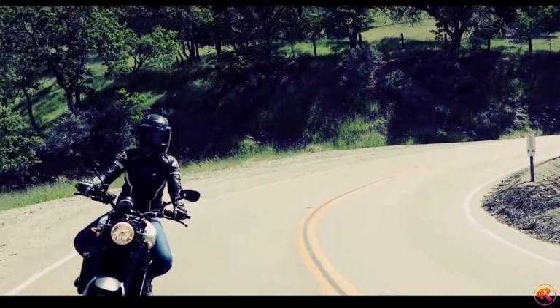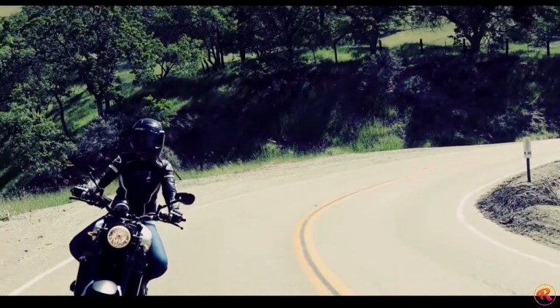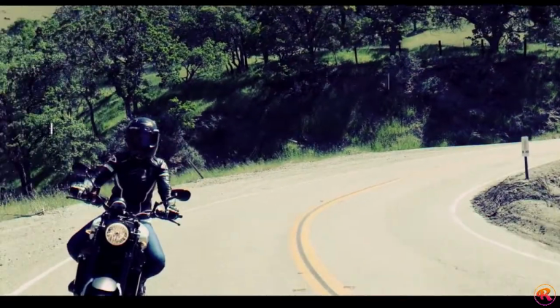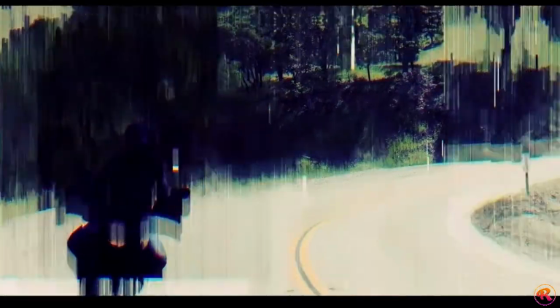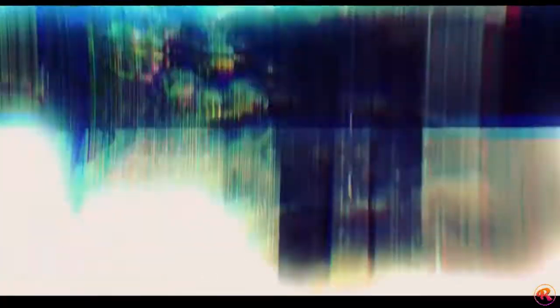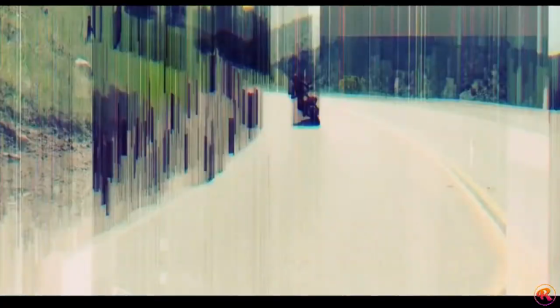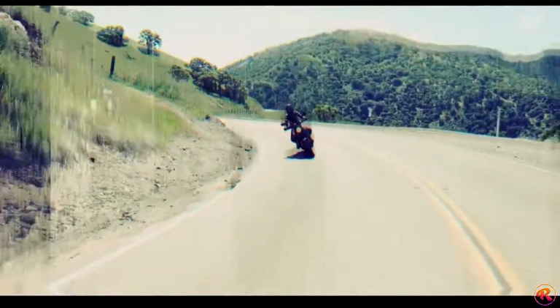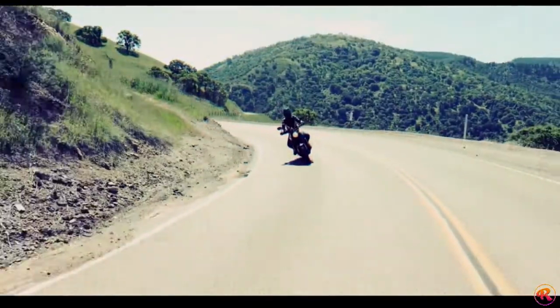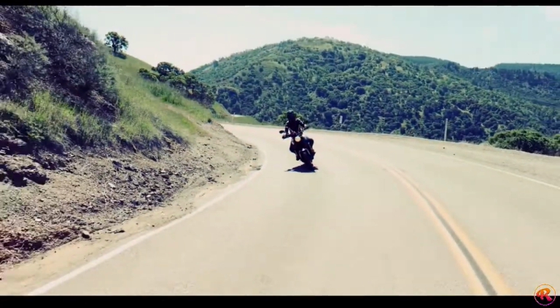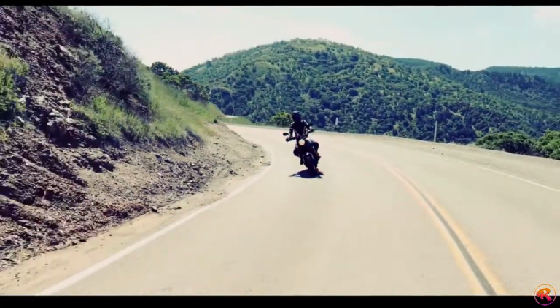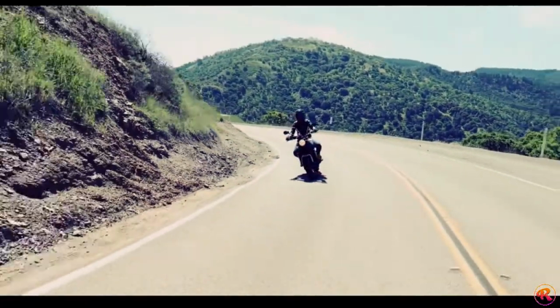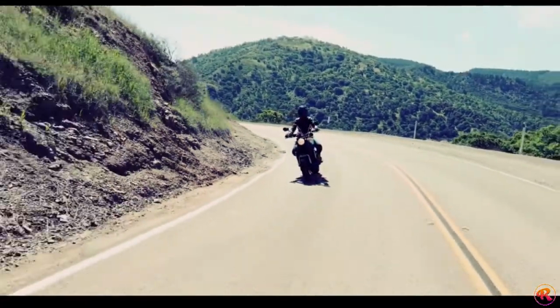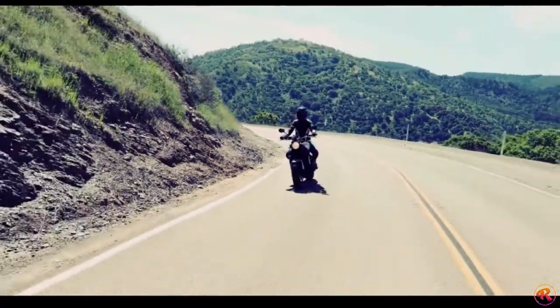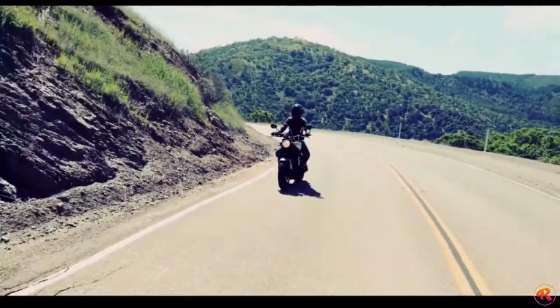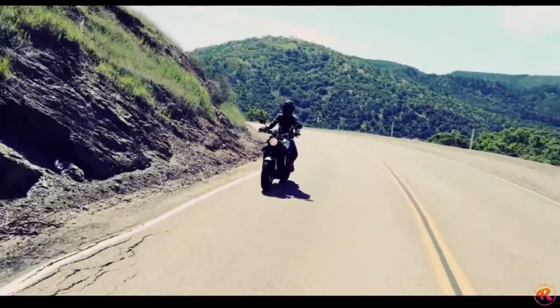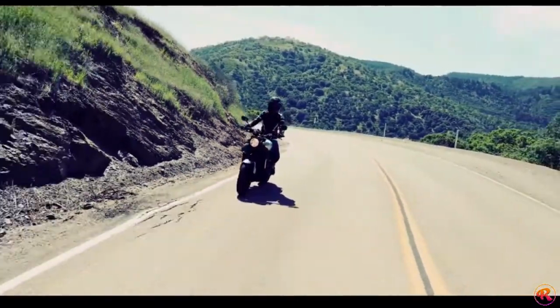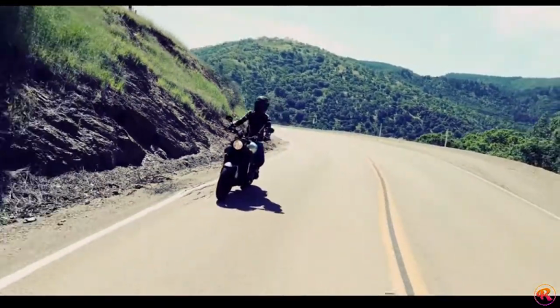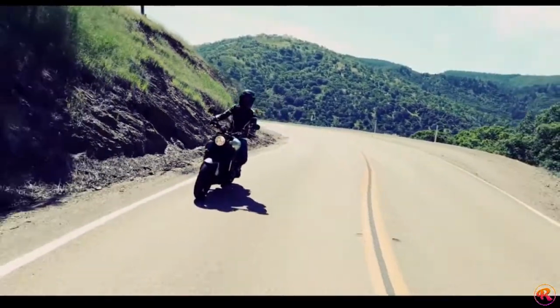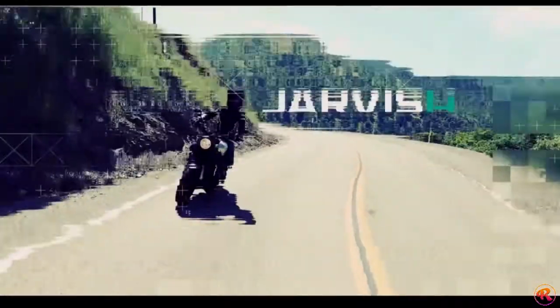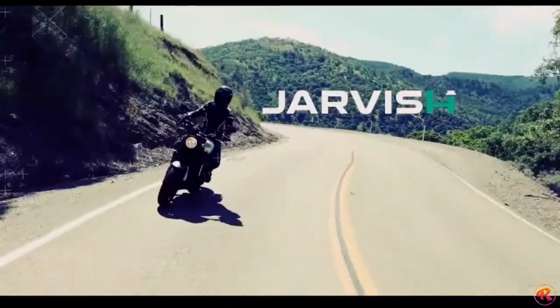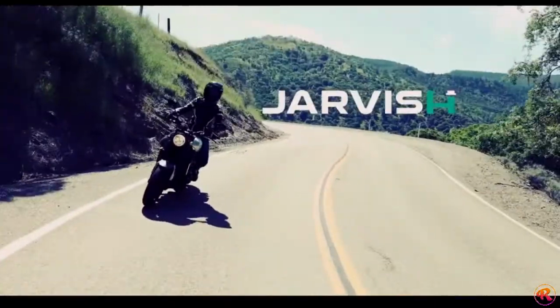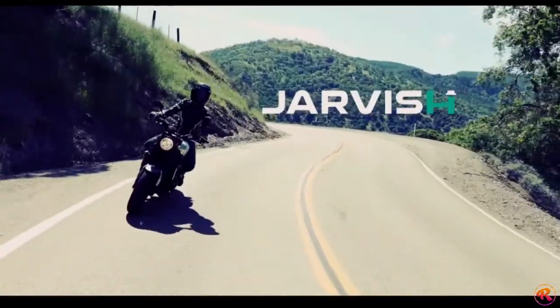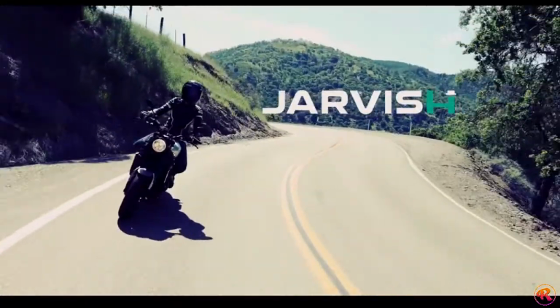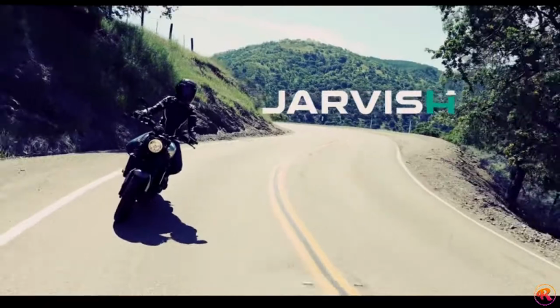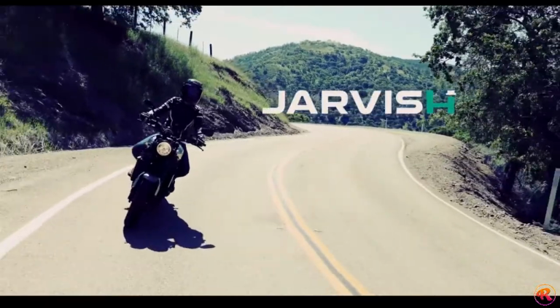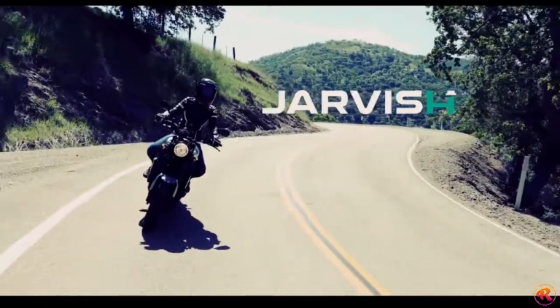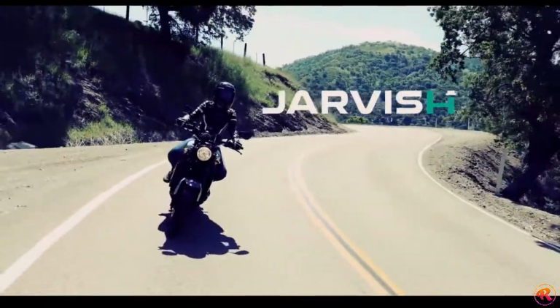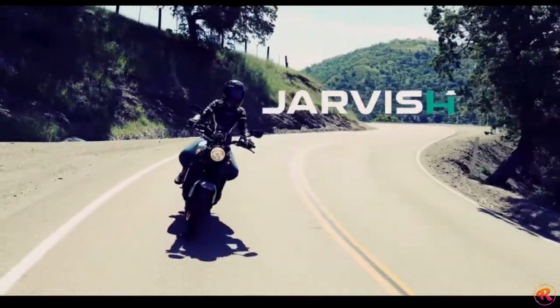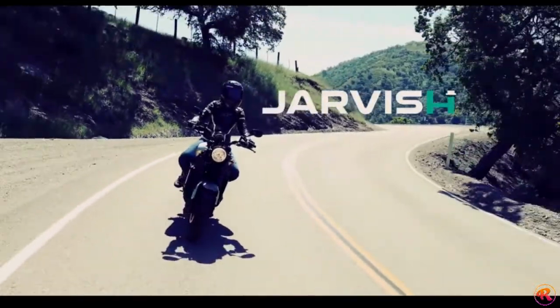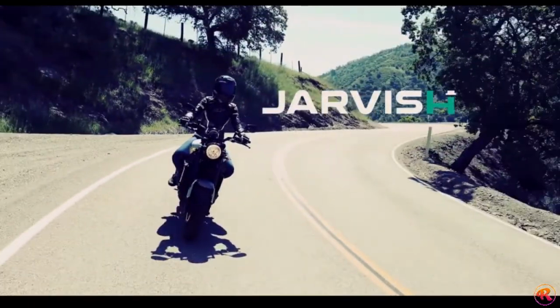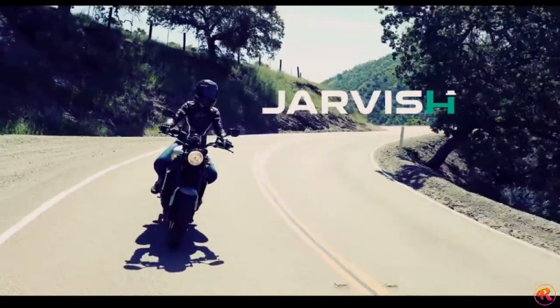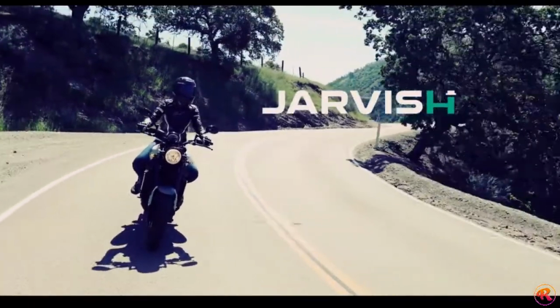And don't deny it — this is your dream helmet. Pre-order now.